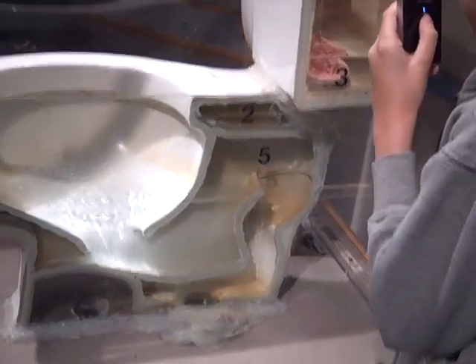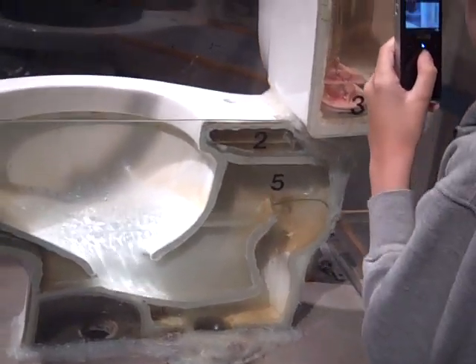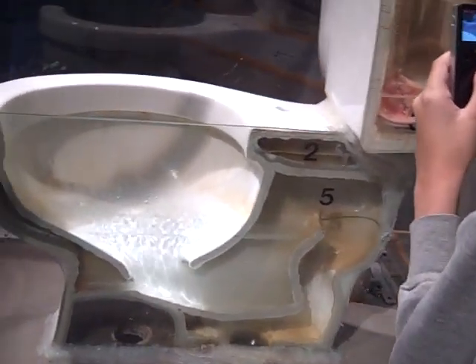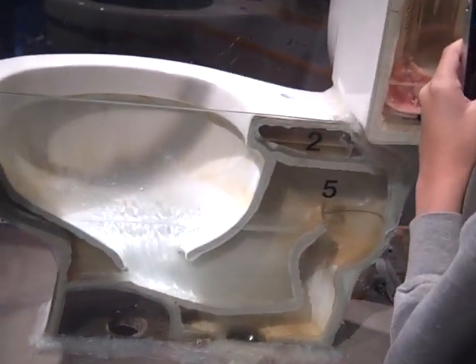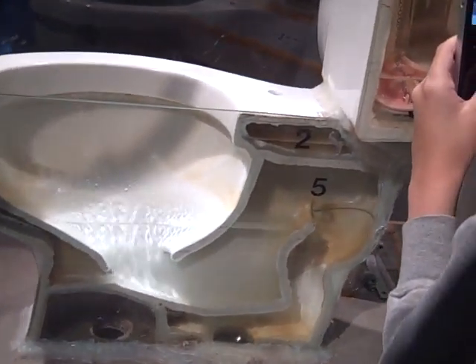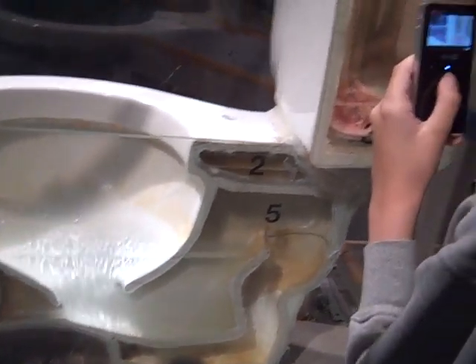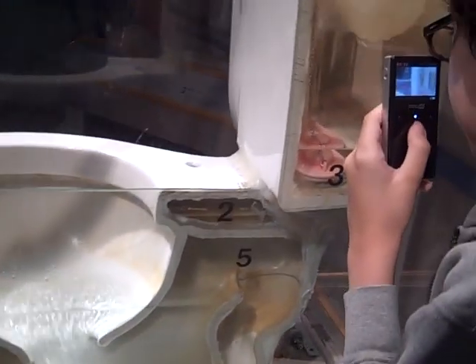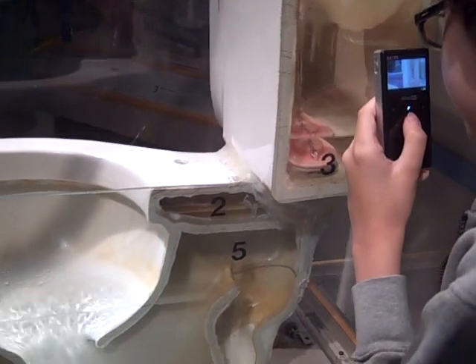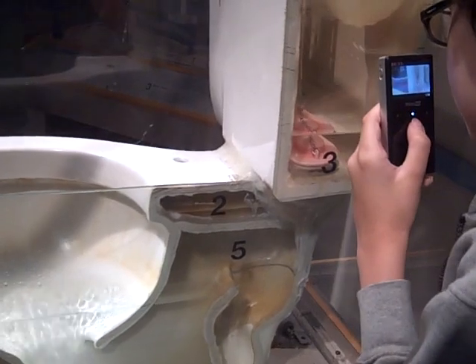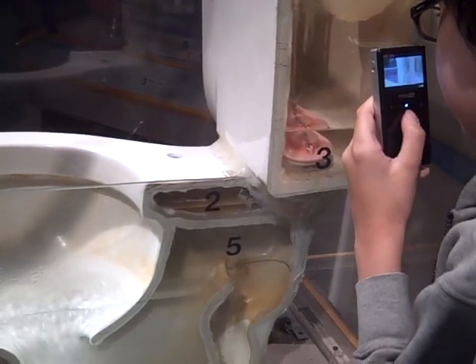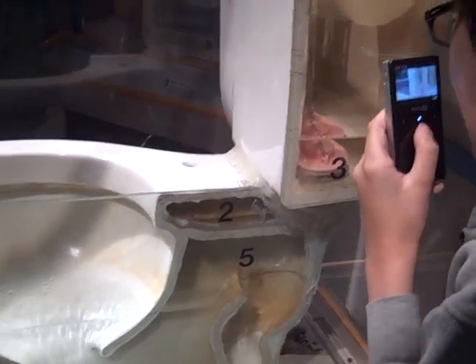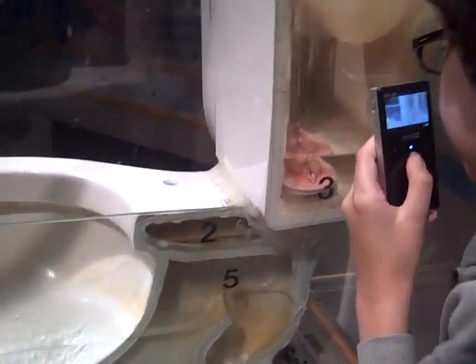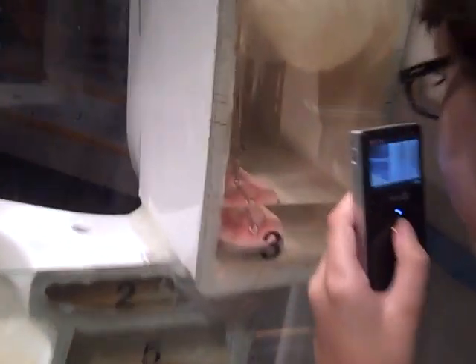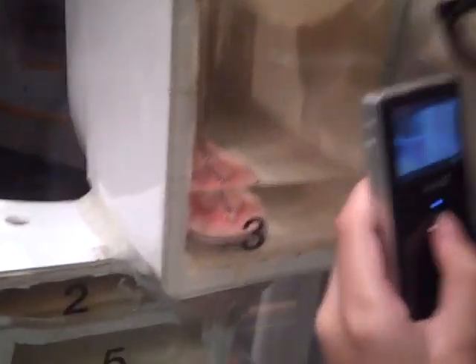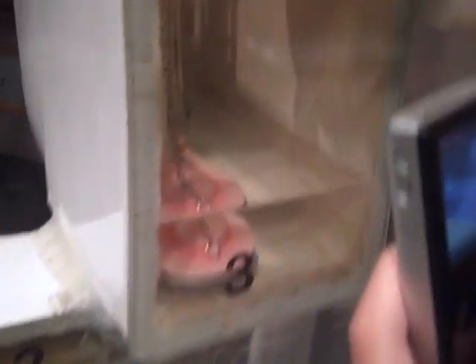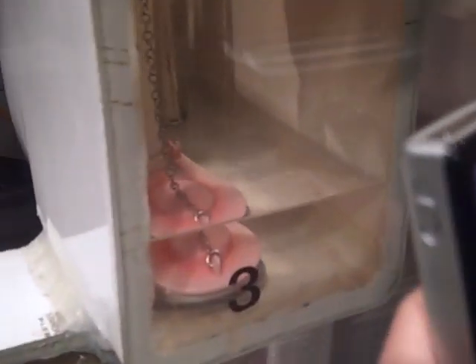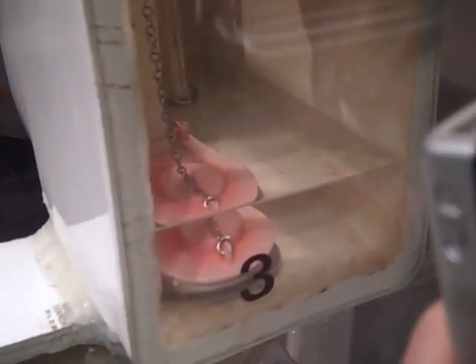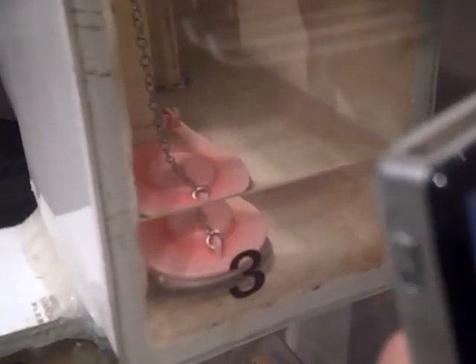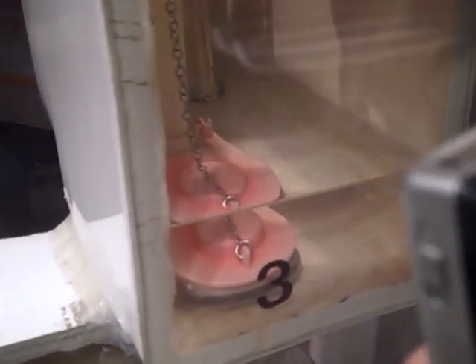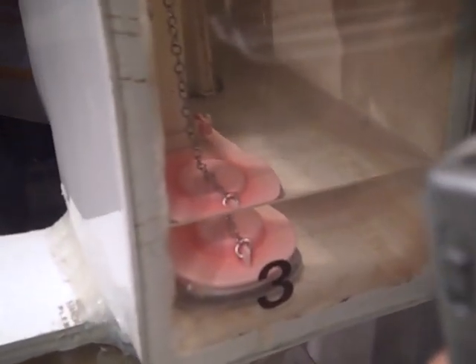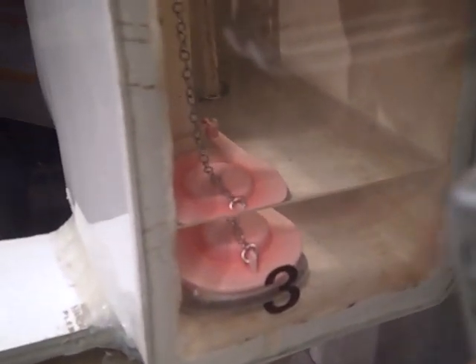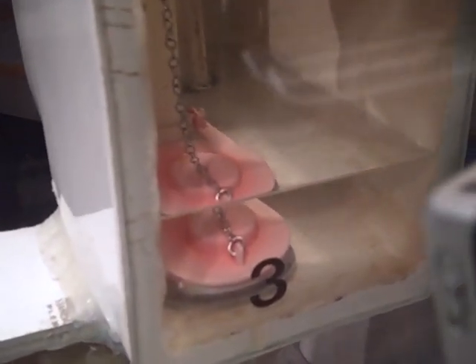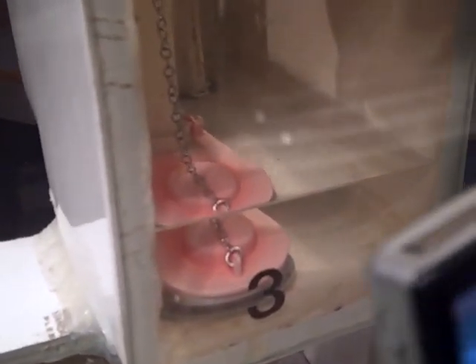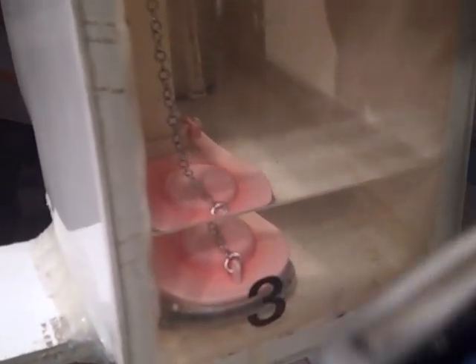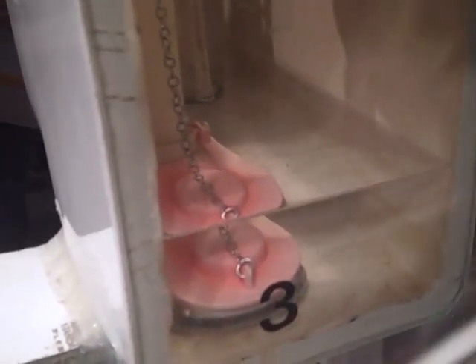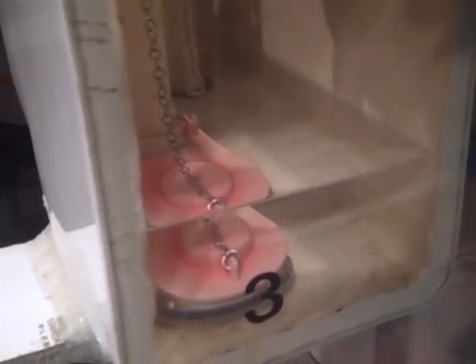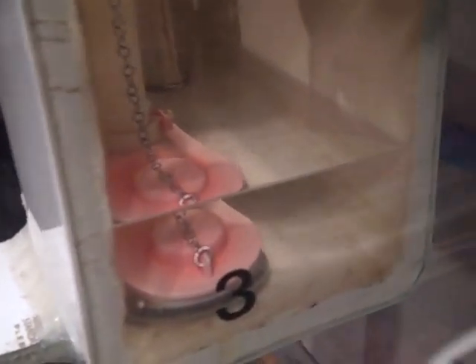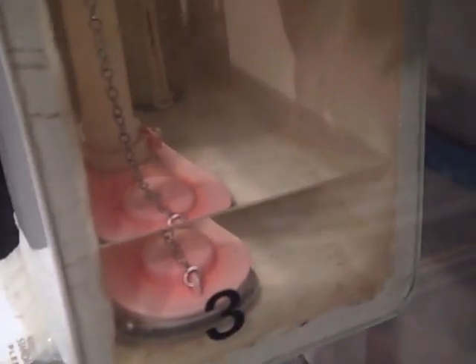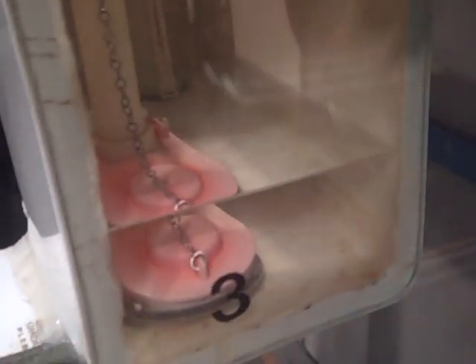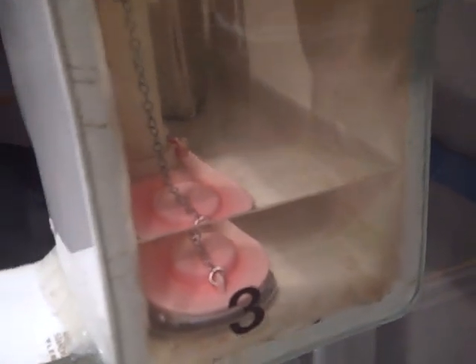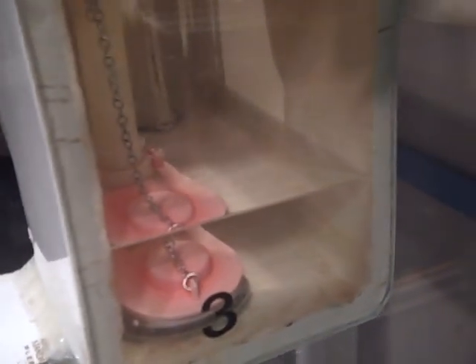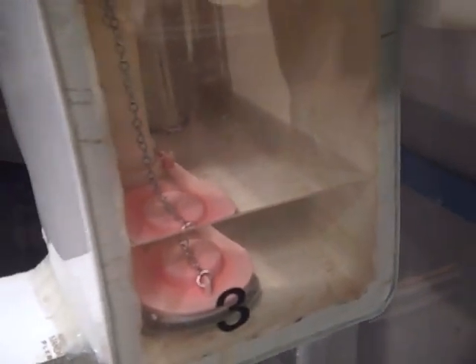It's a Fluid Master flapper. Really? See? Yeah. Fluid Master. Wow.